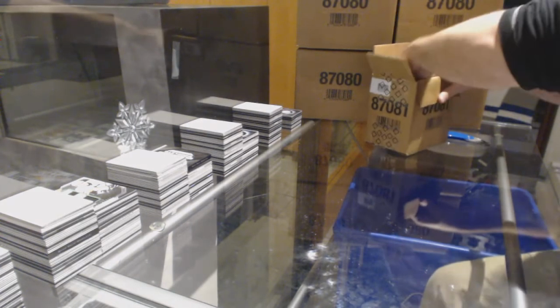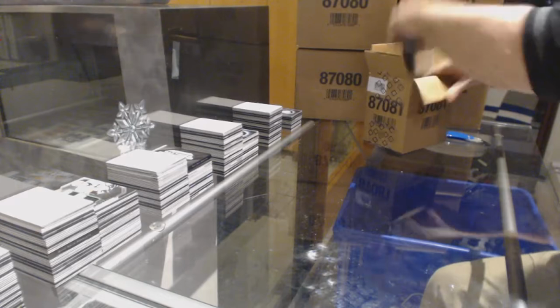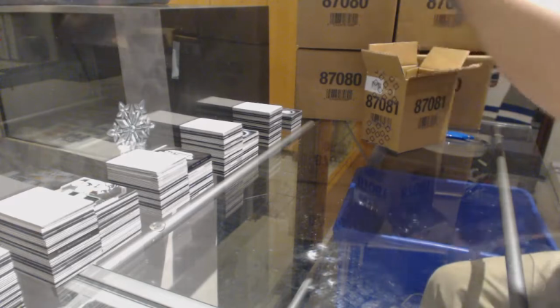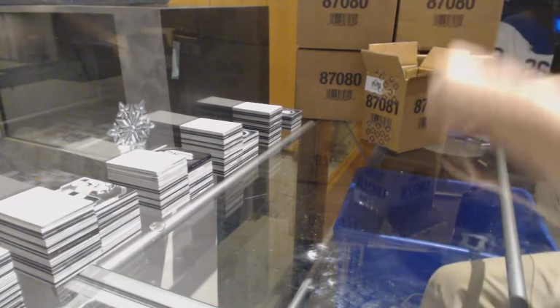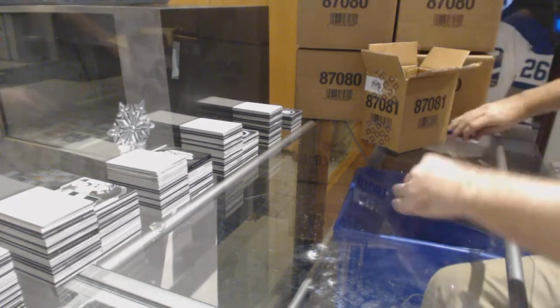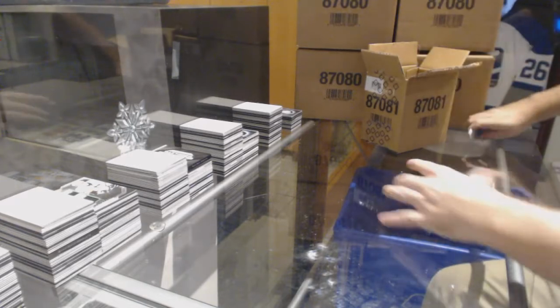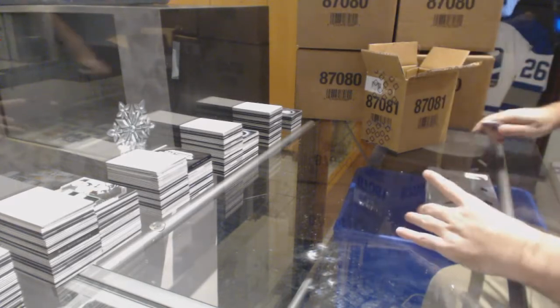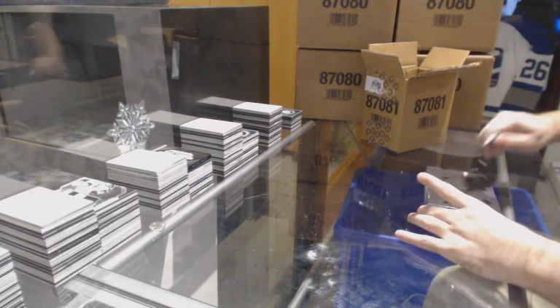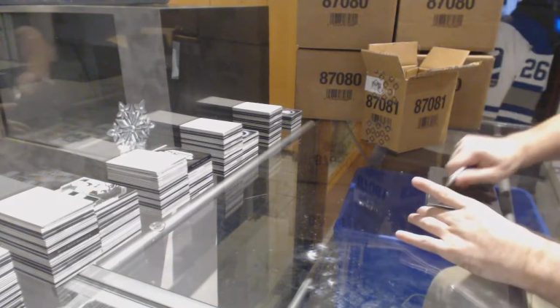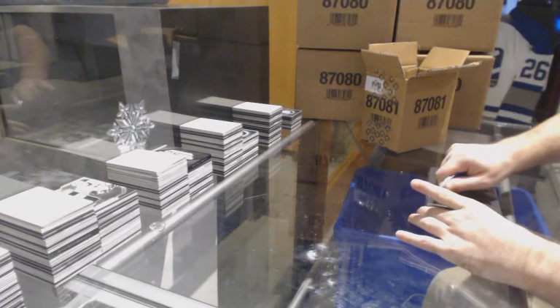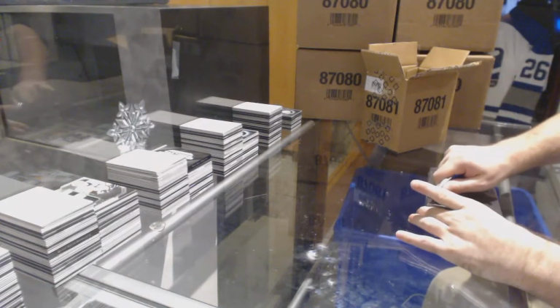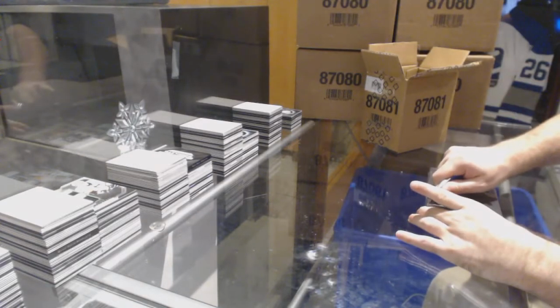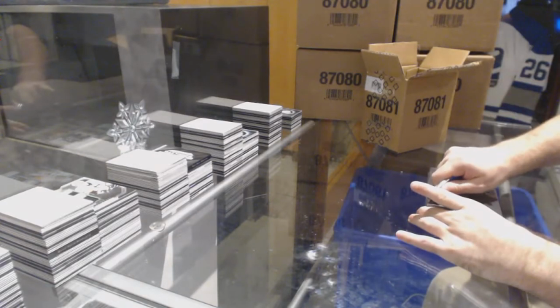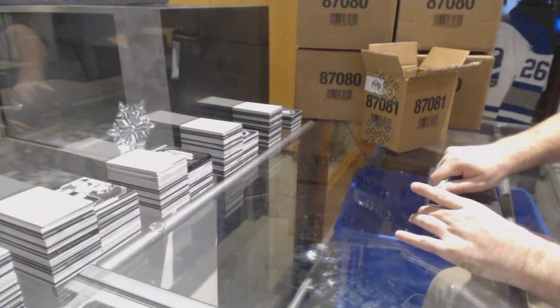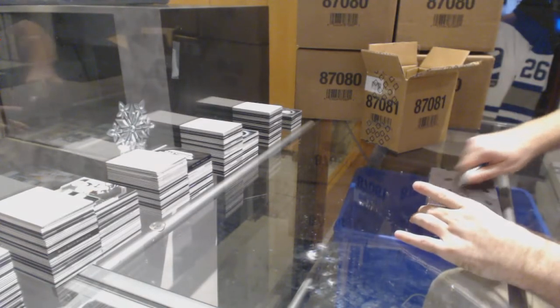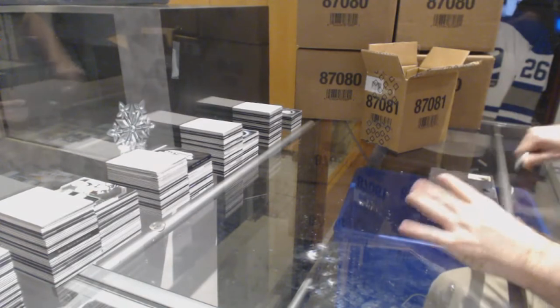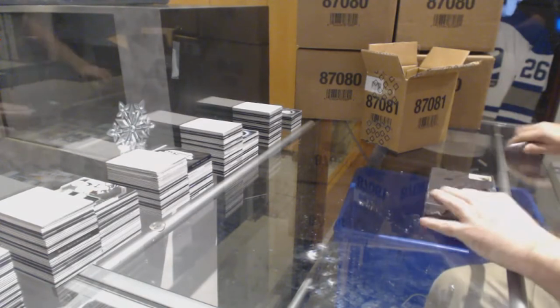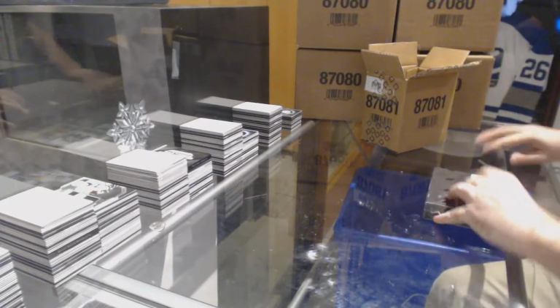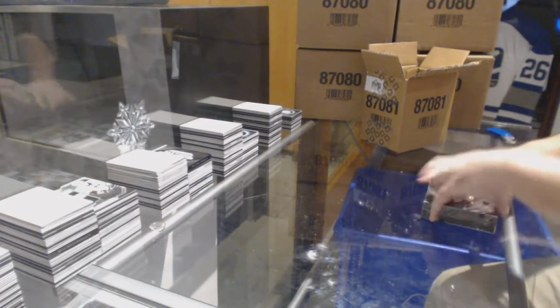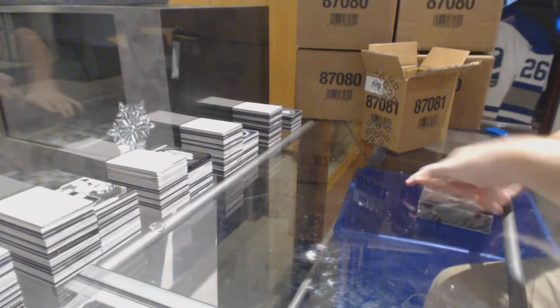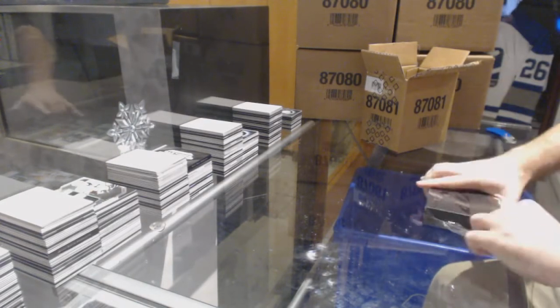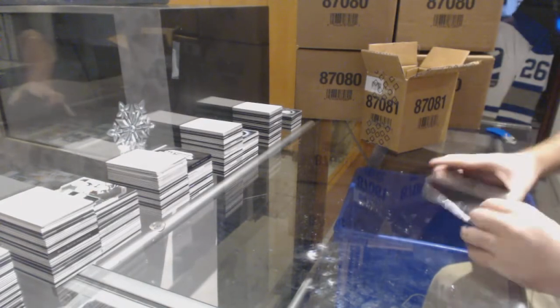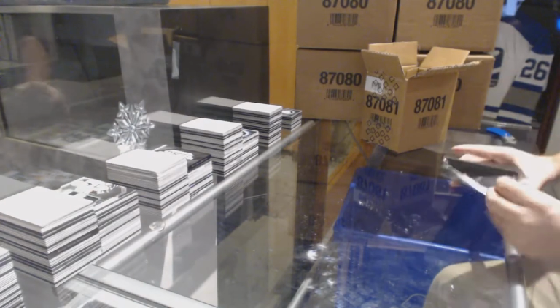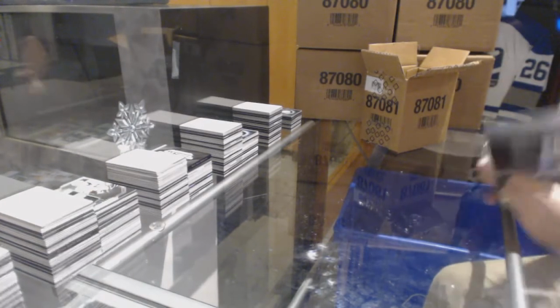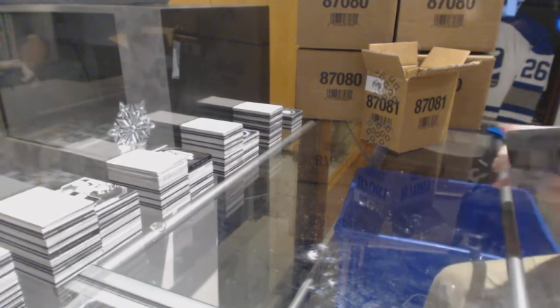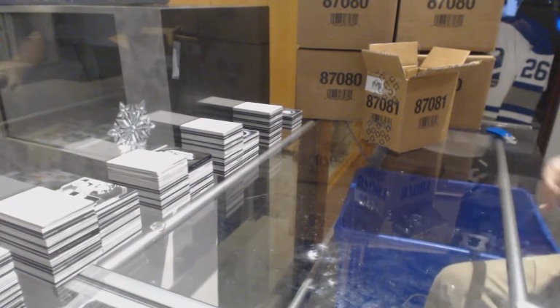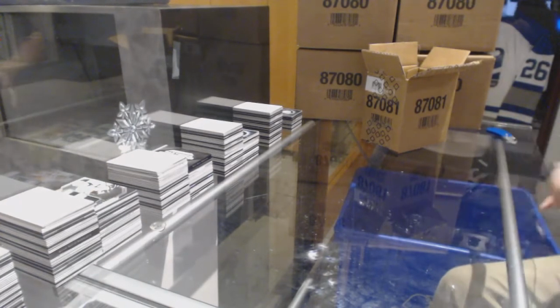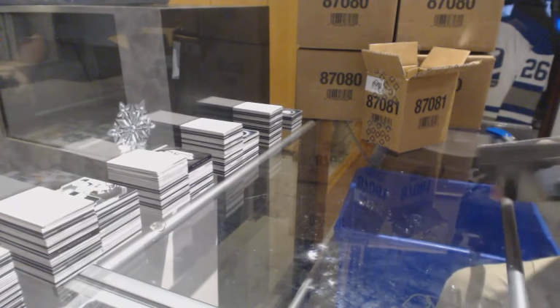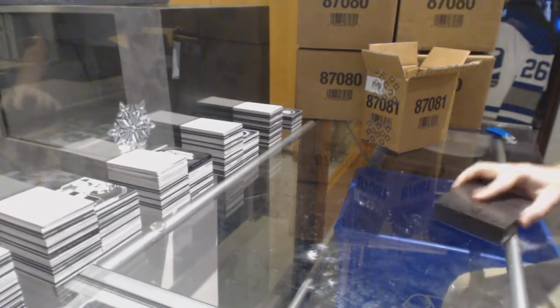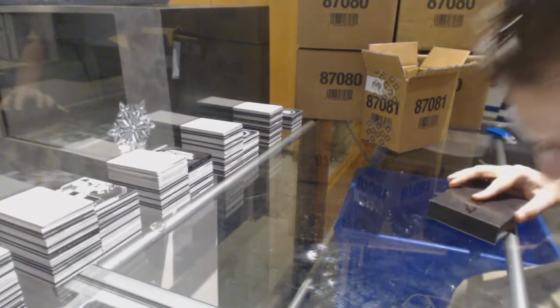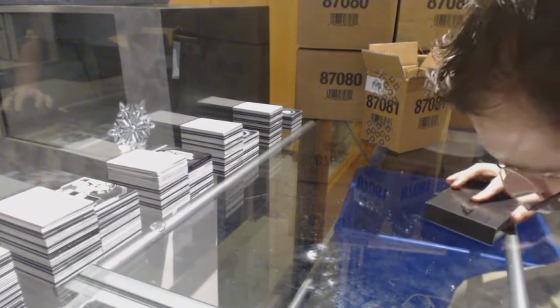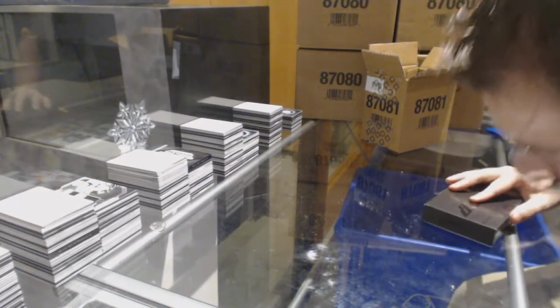Hopefully there's something big in this. First three boxes, not so good.